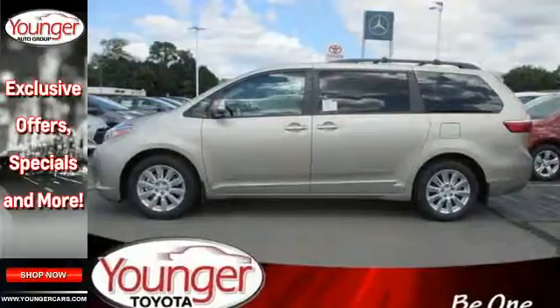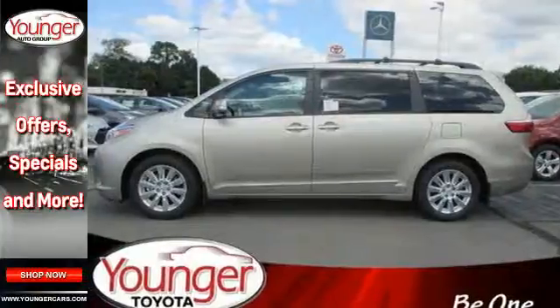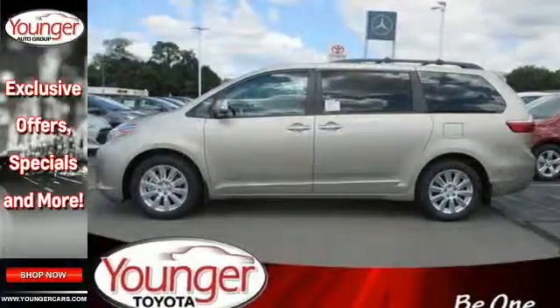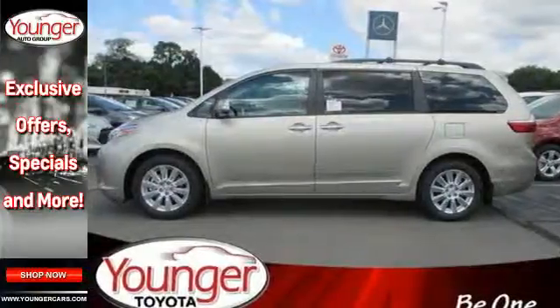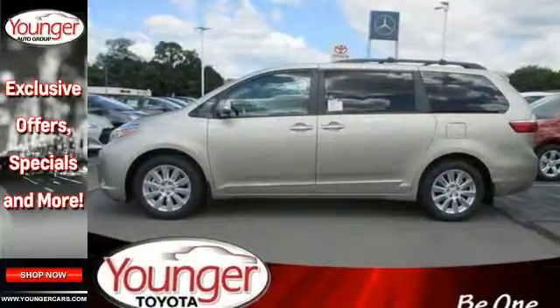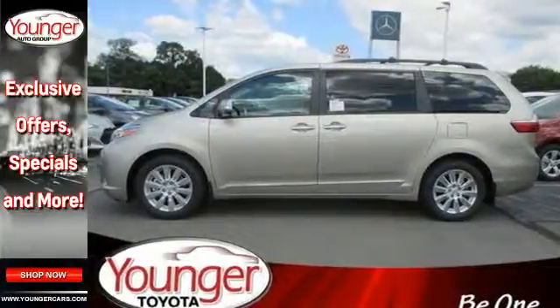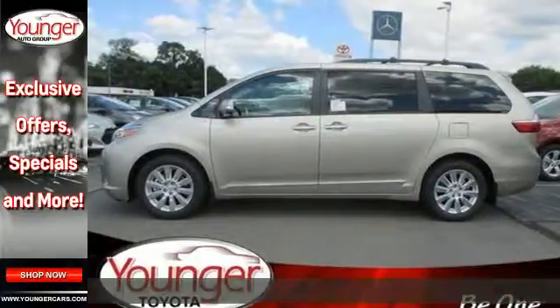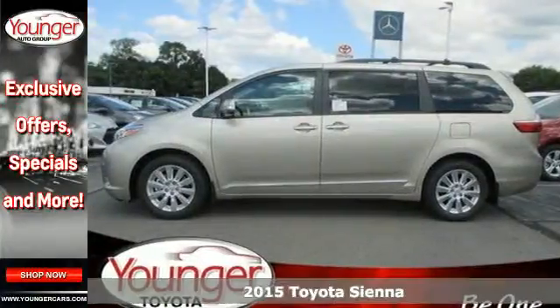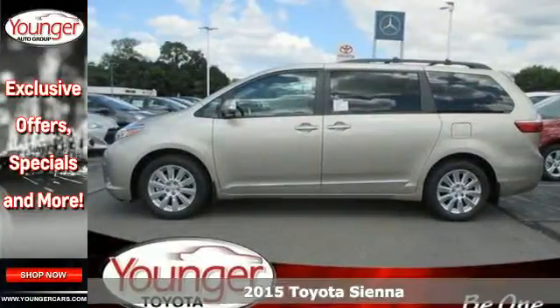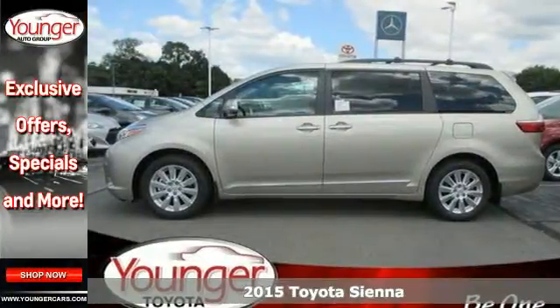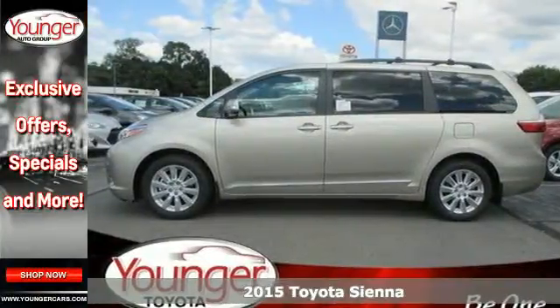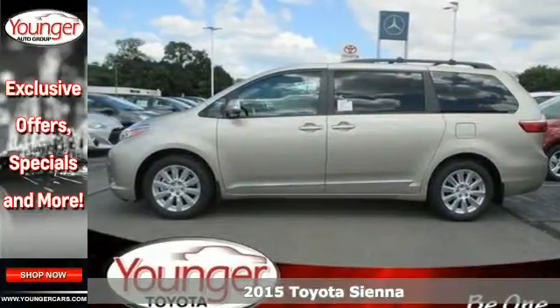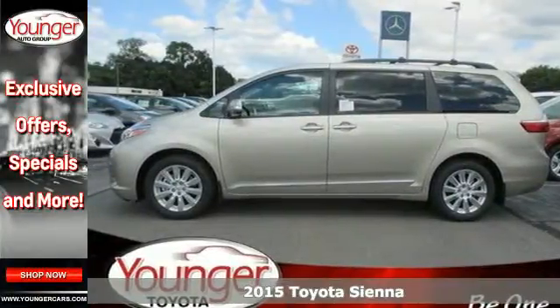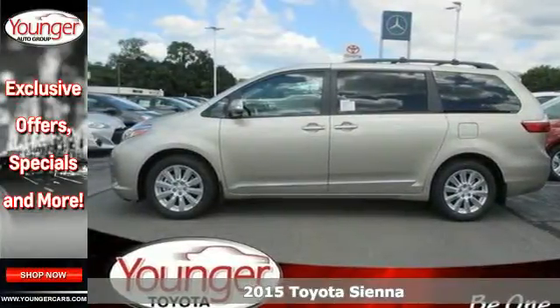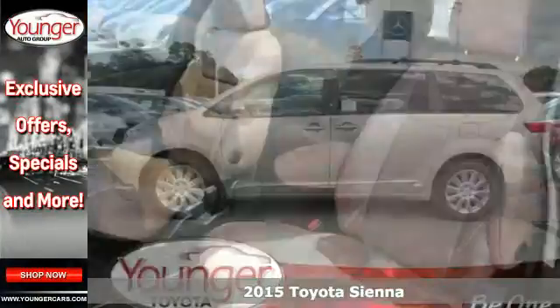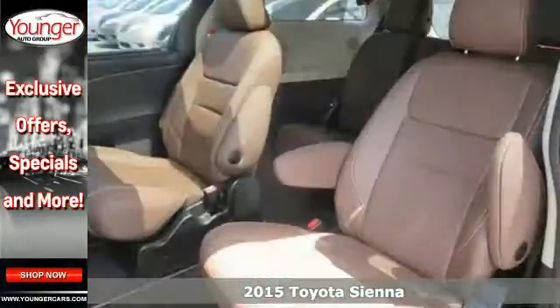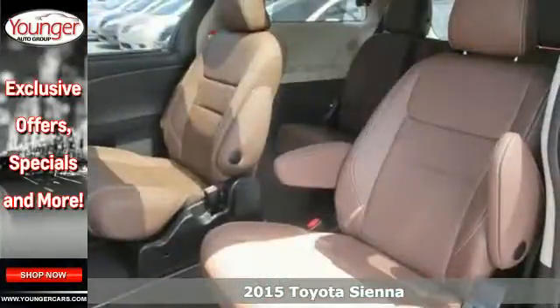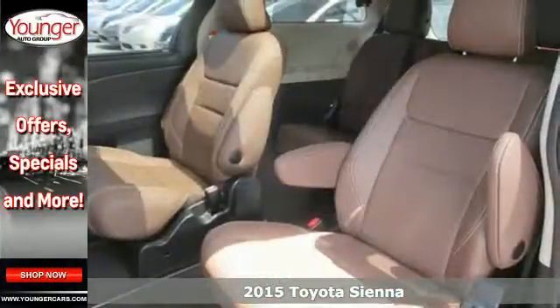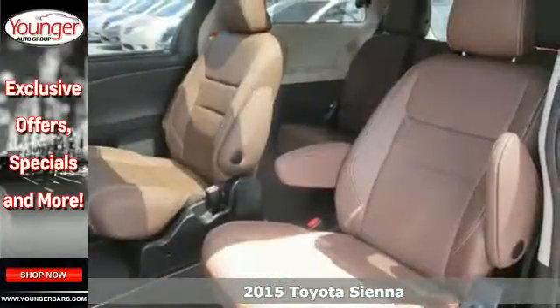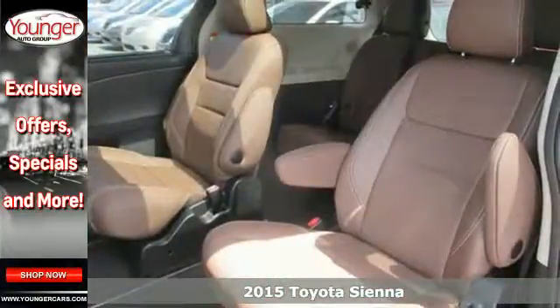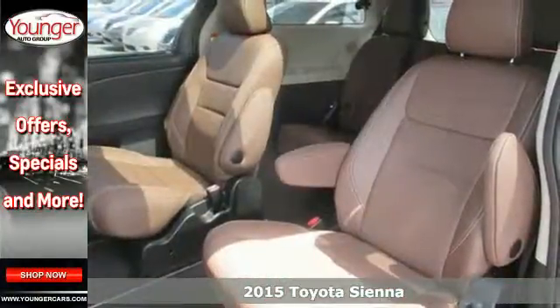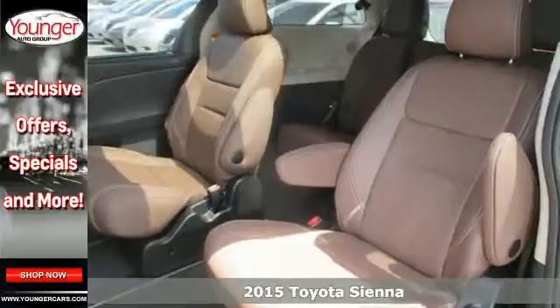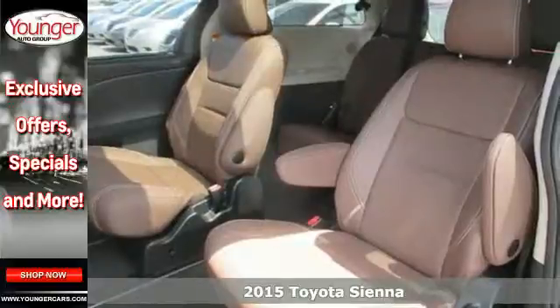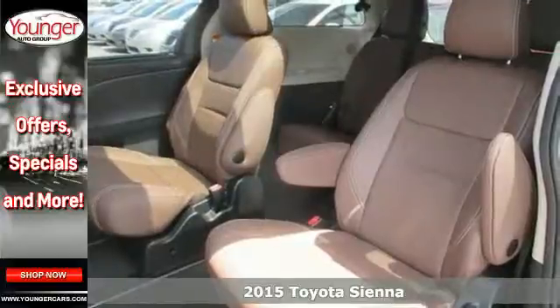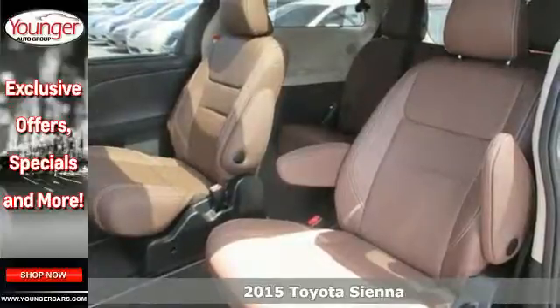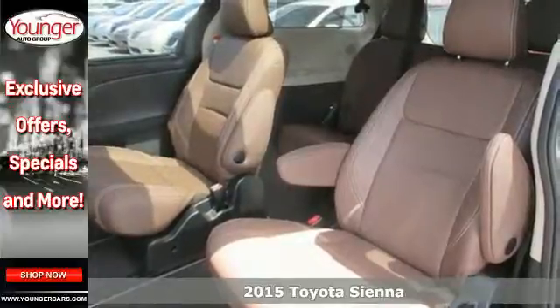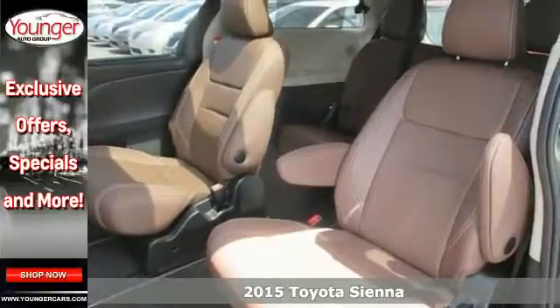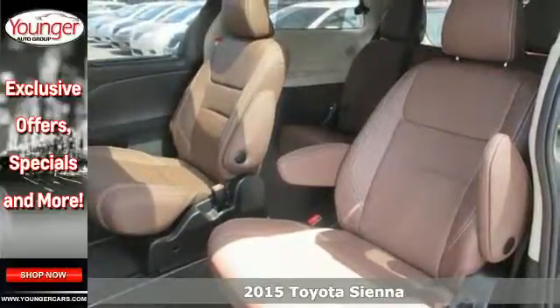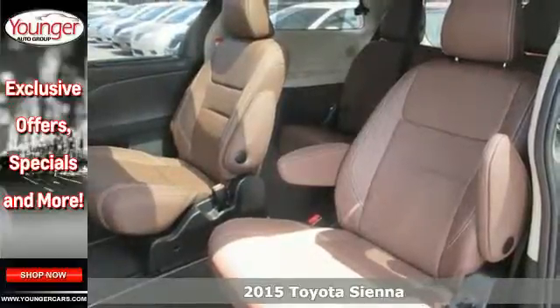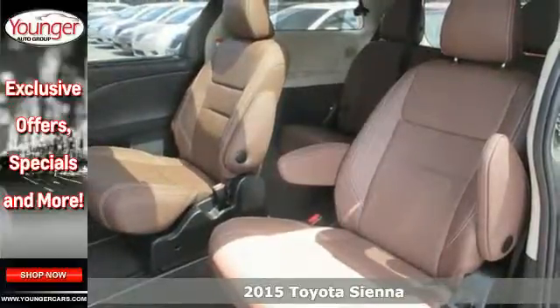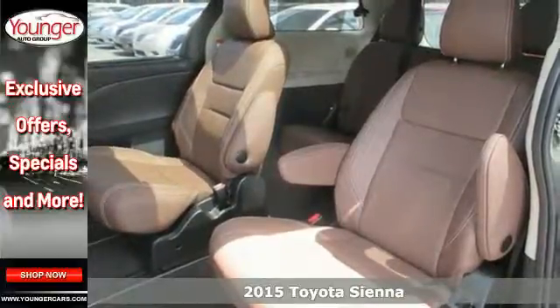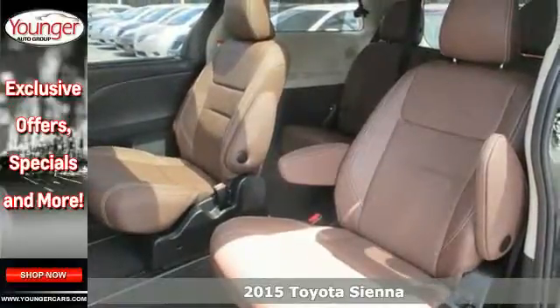It's a 2015 Toyota Sienna. Cul-de-sac cred comes standard with this spacious and stylish minivan.